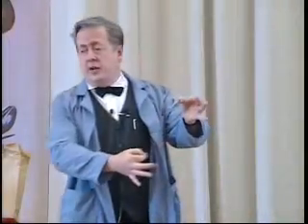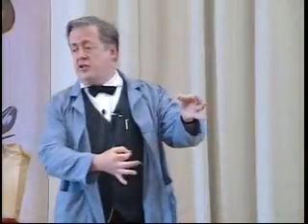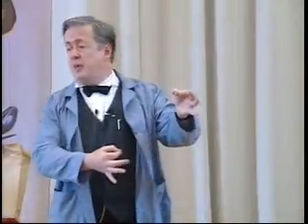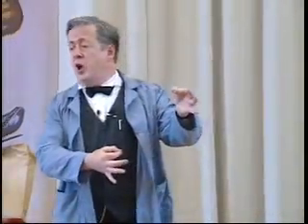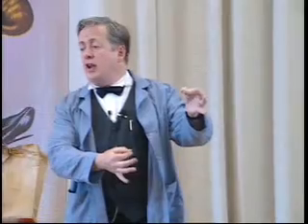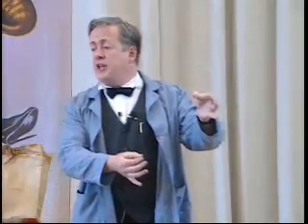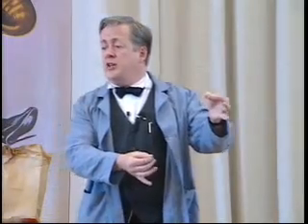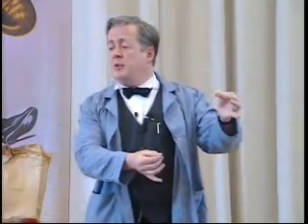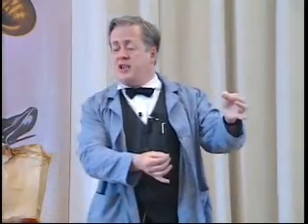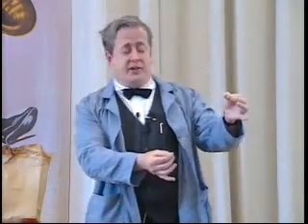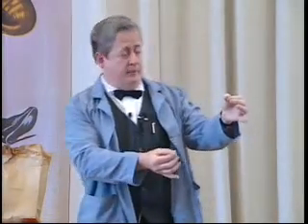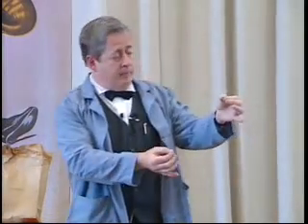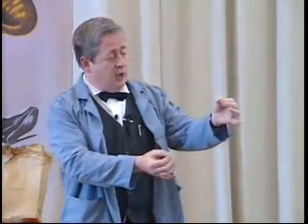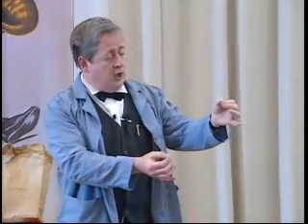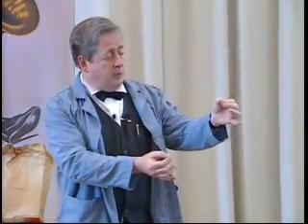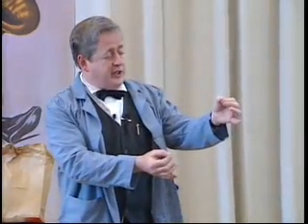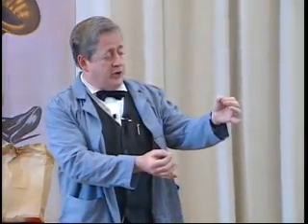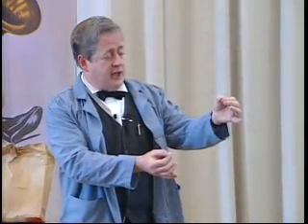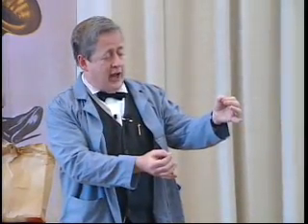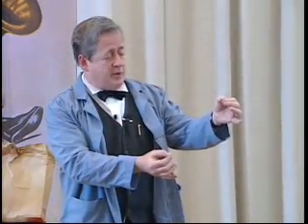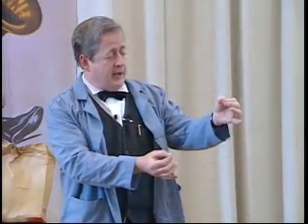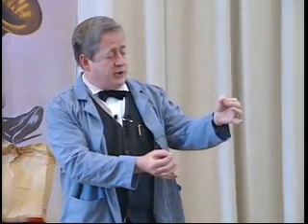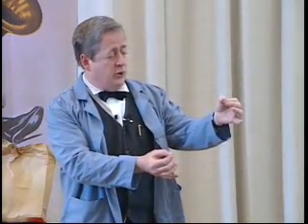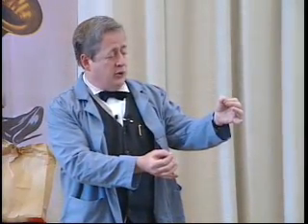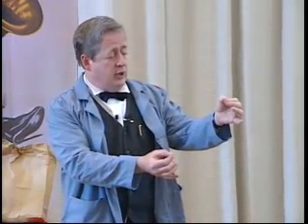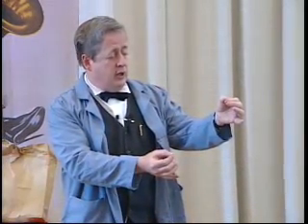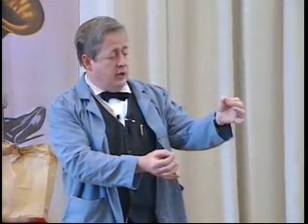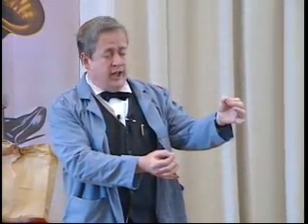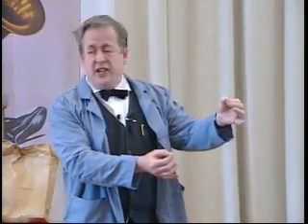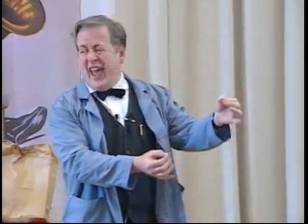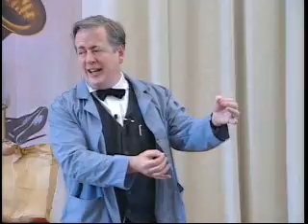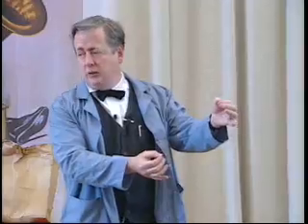The teacher sent me a note and it said, 'Dear Mrs. Edison, please don't send Thomas back to school. He's addled.'